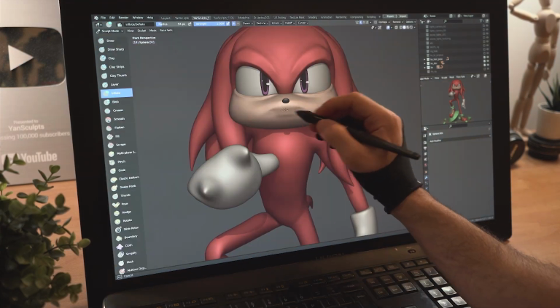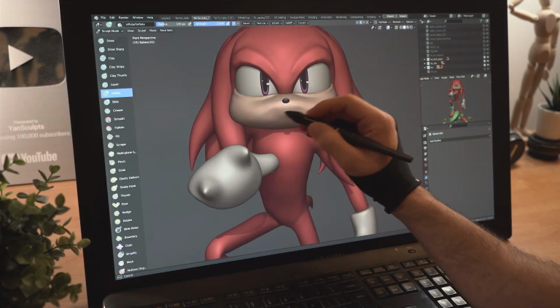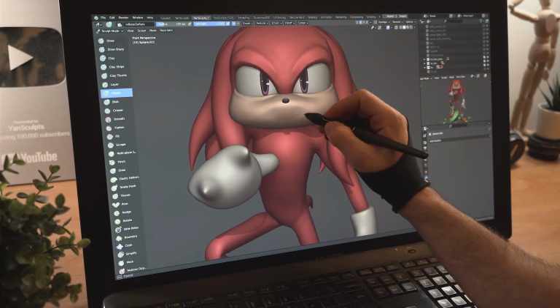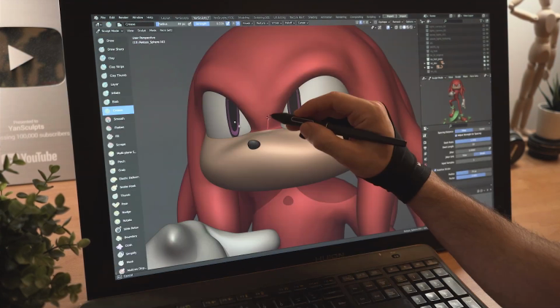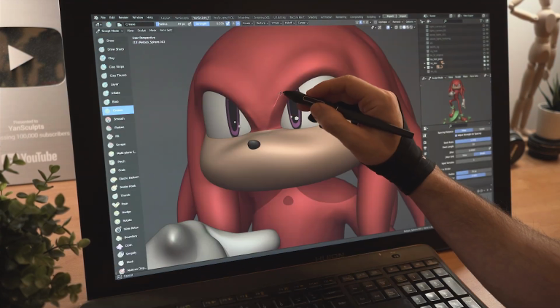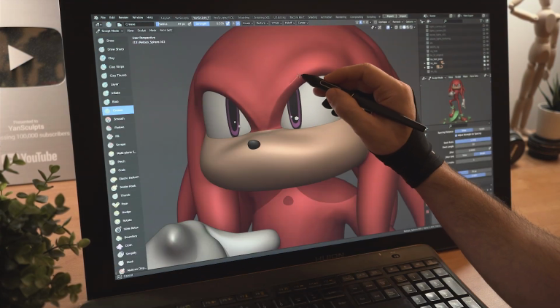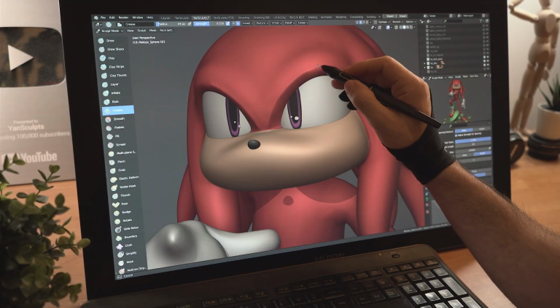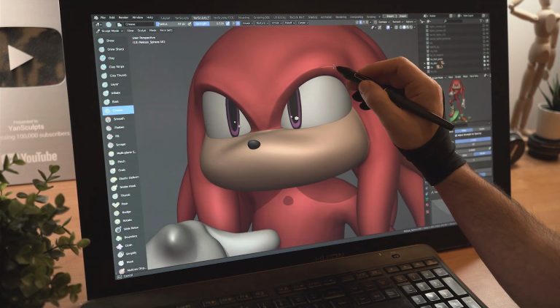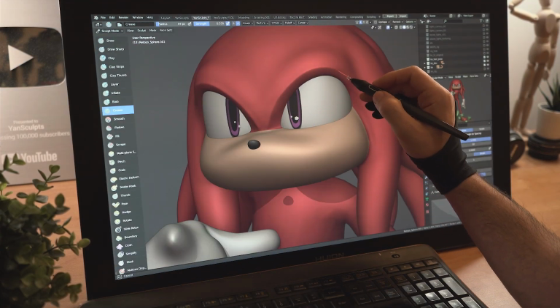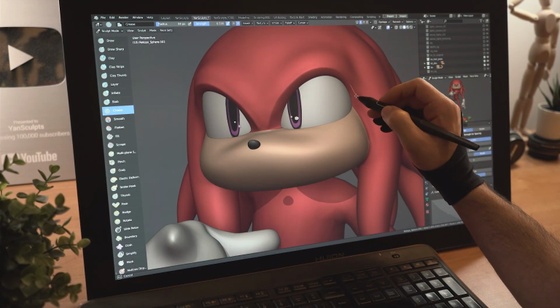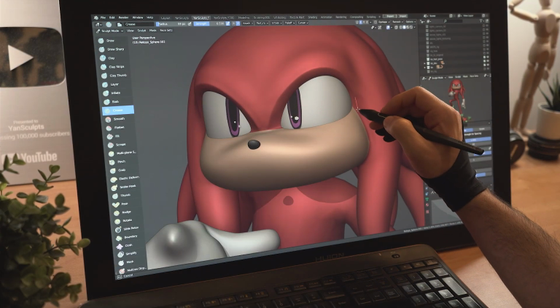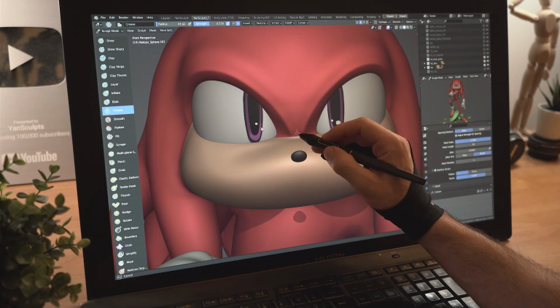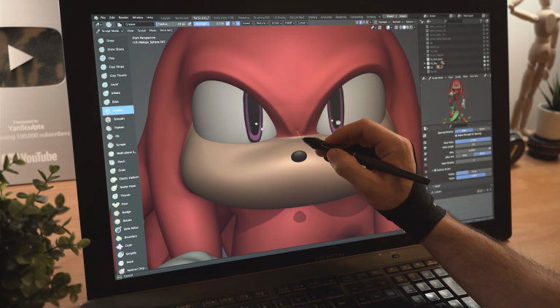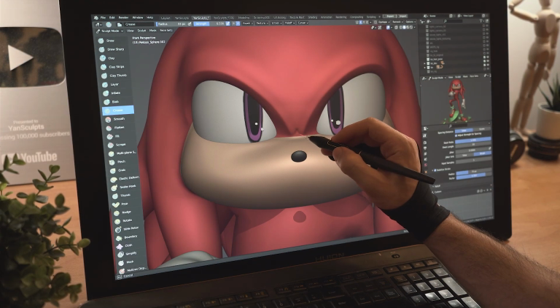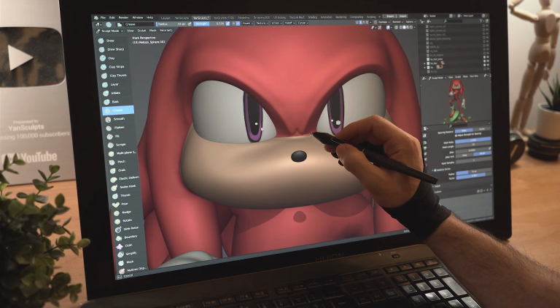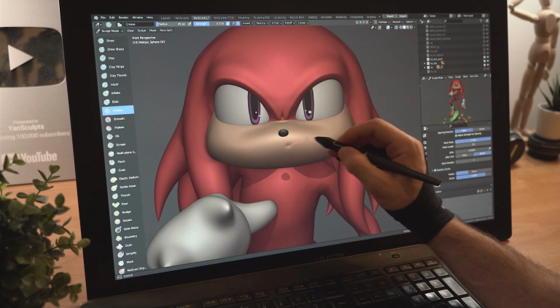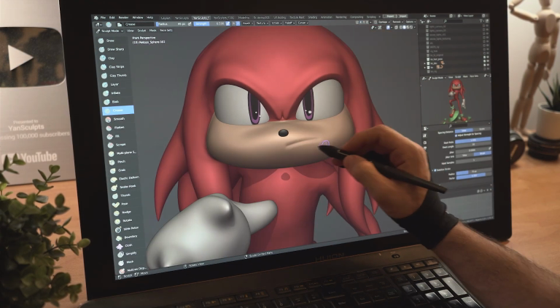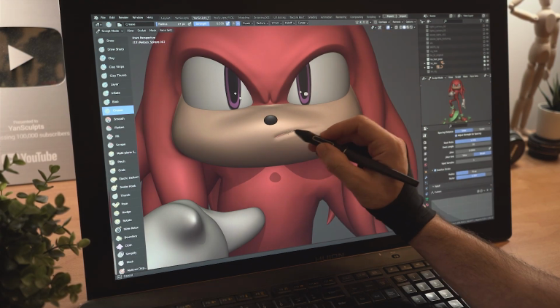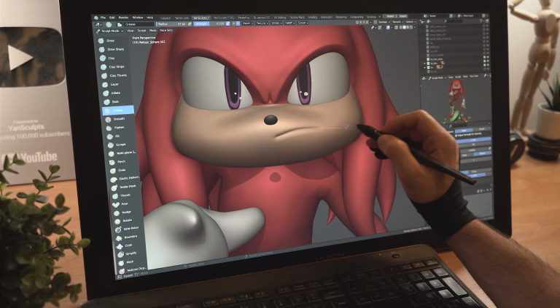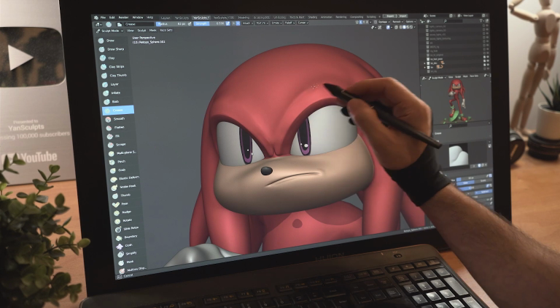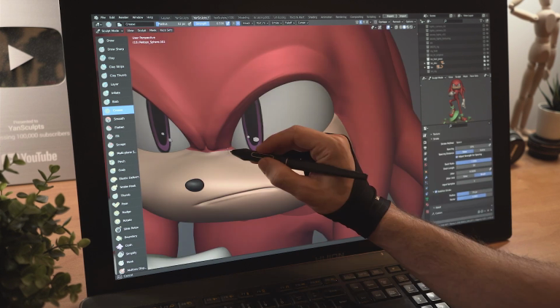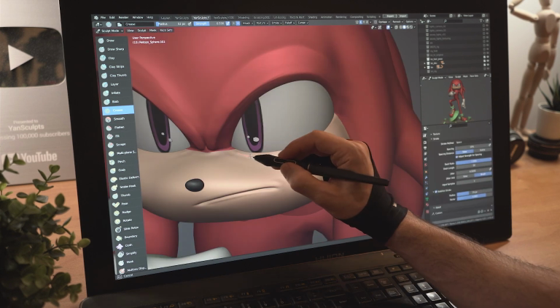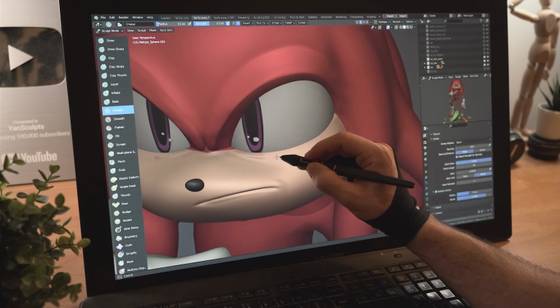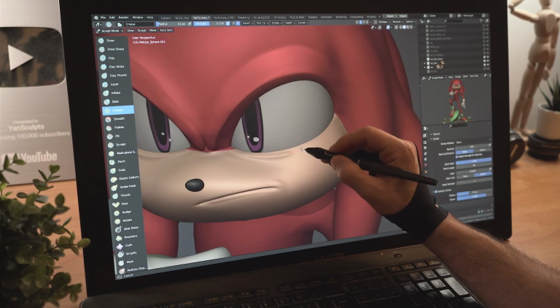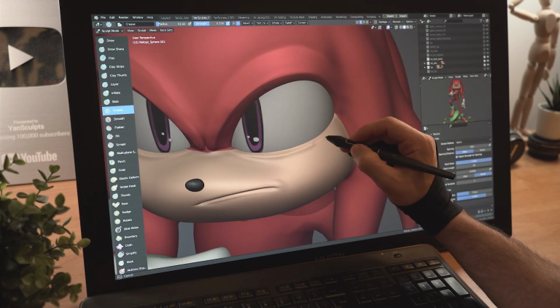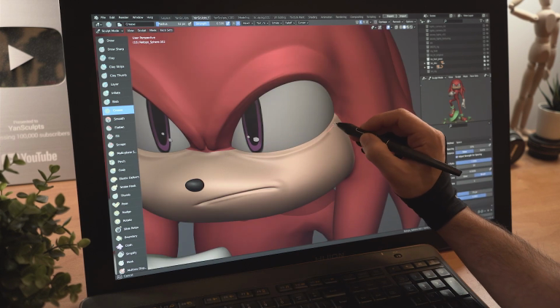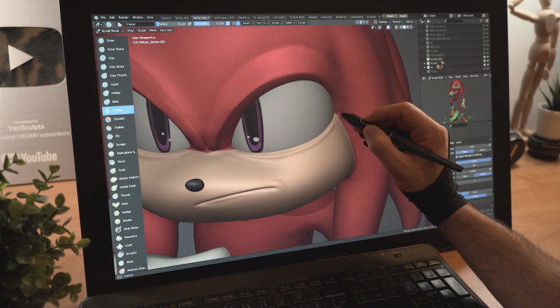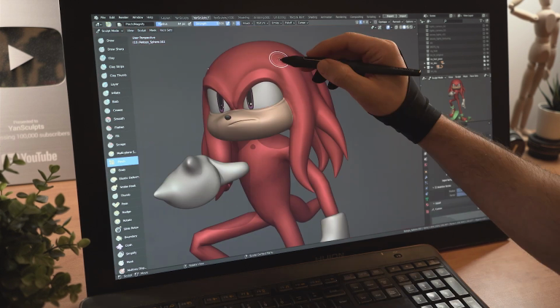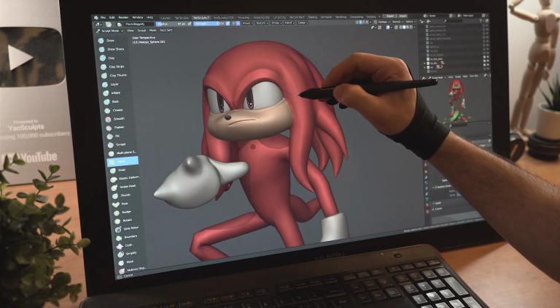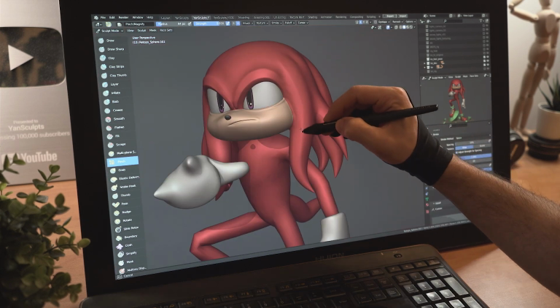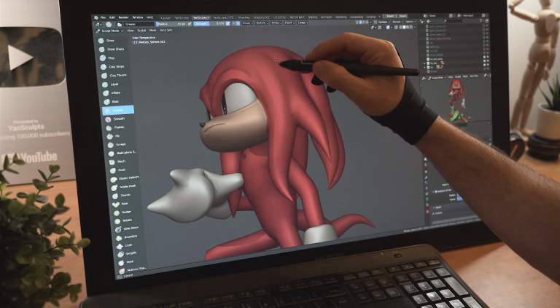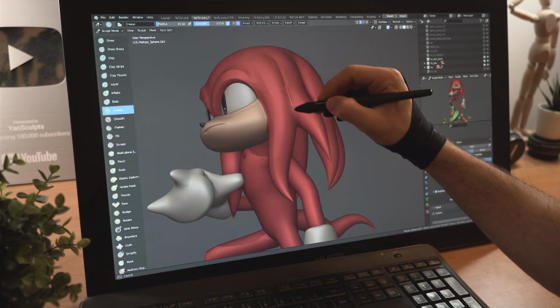Smooth out the mouth, sharpen the eyebrows nice and easy. Sculpt the mouth, then continue to refine and sharpen different parts of the face.